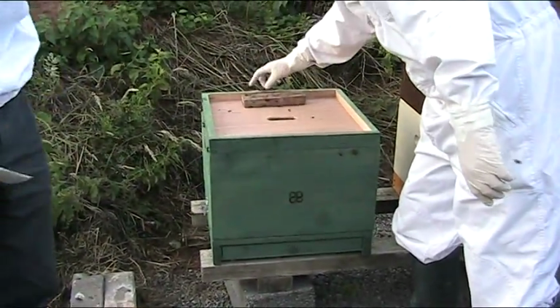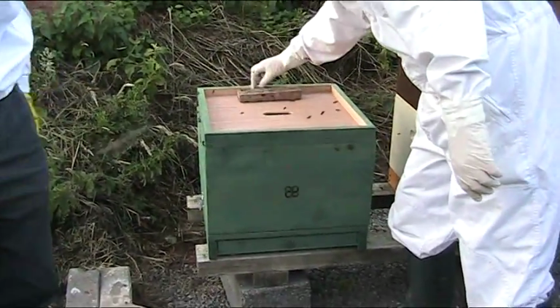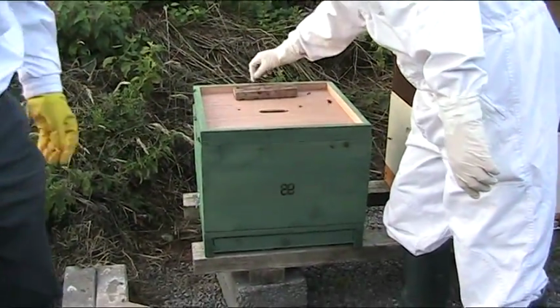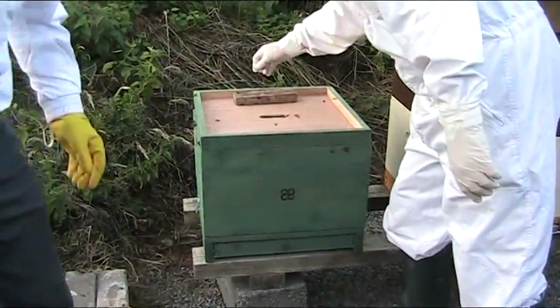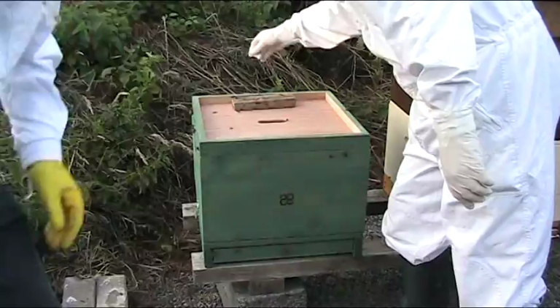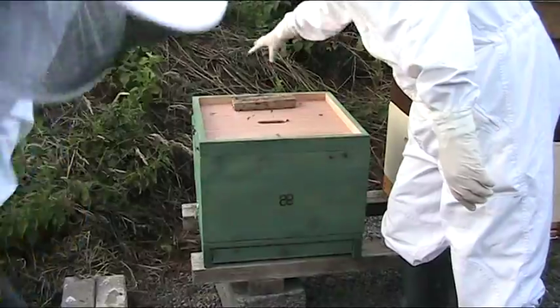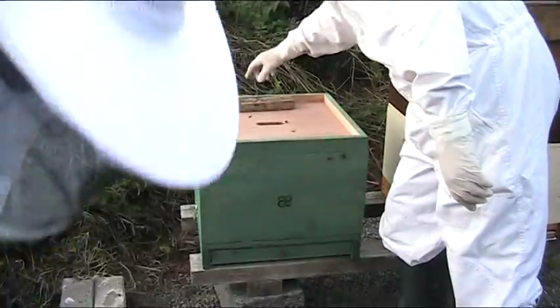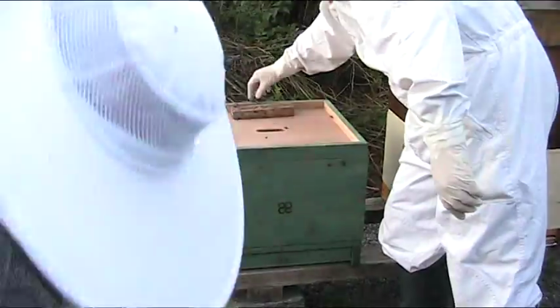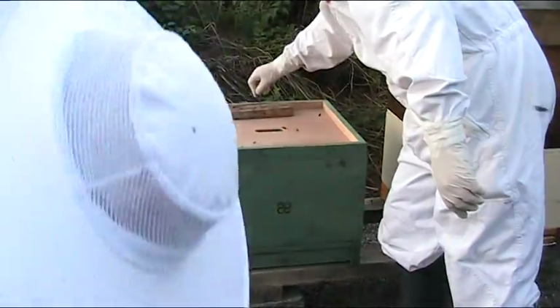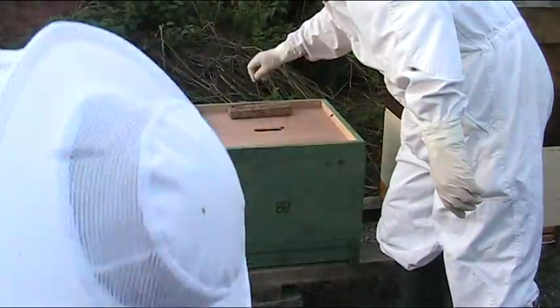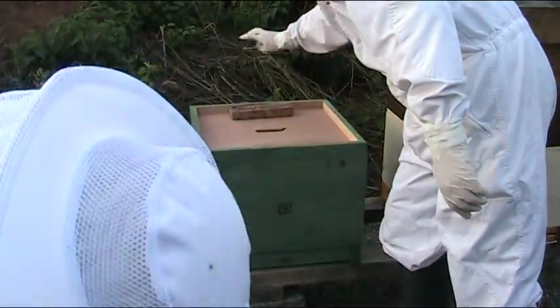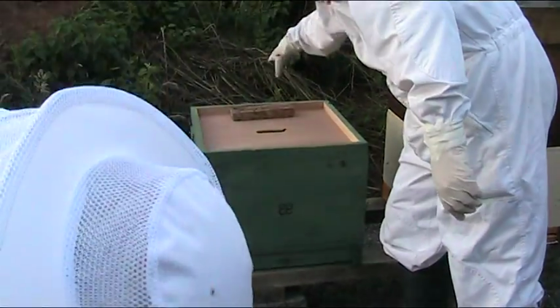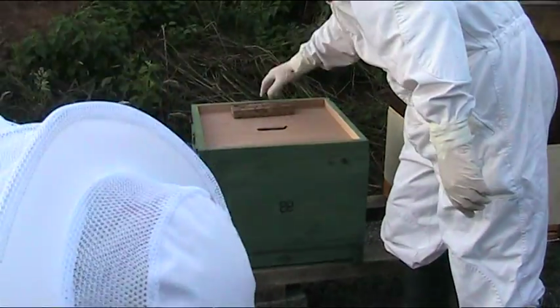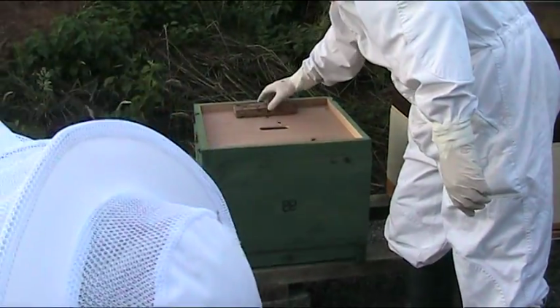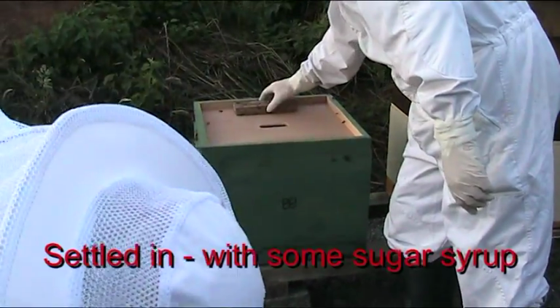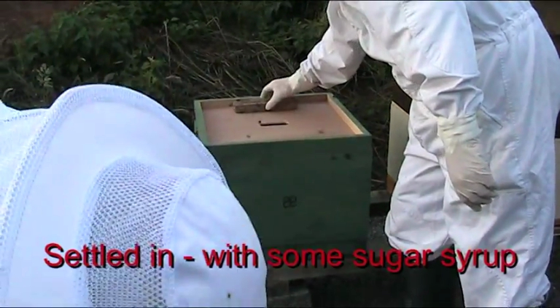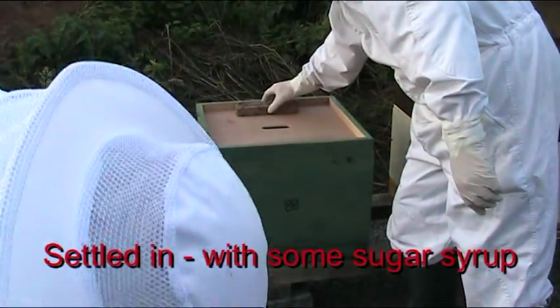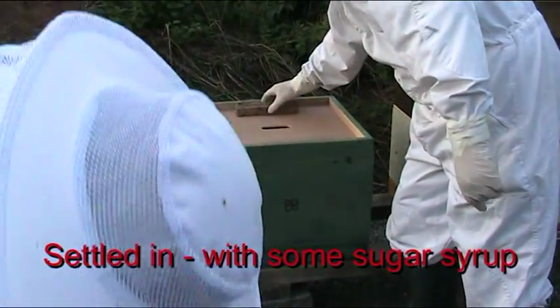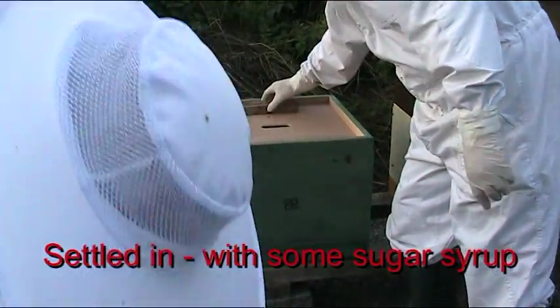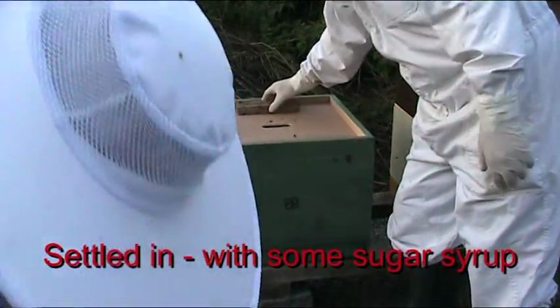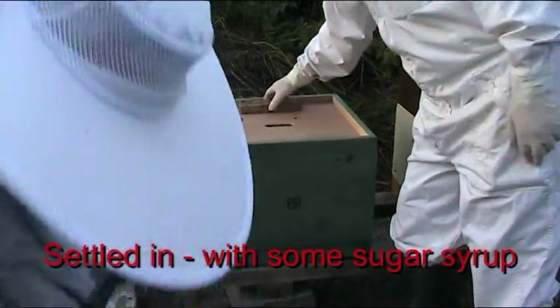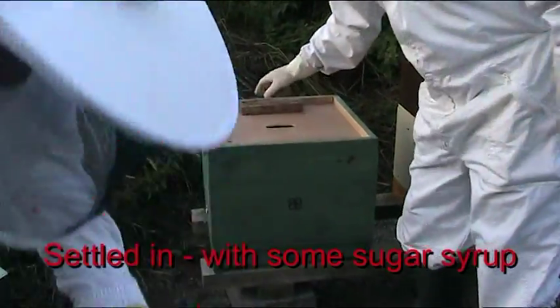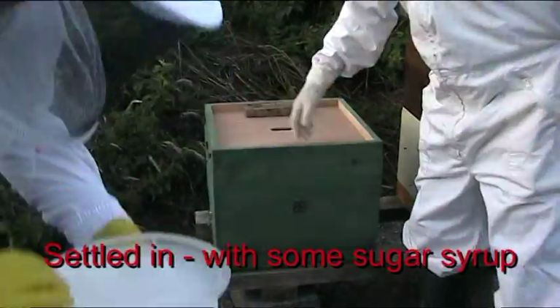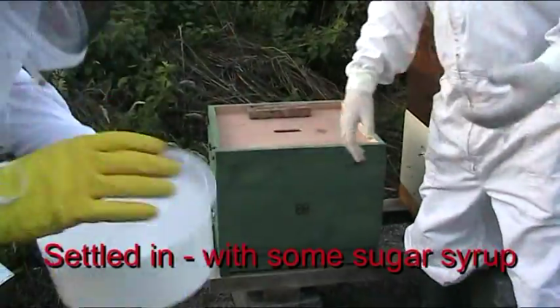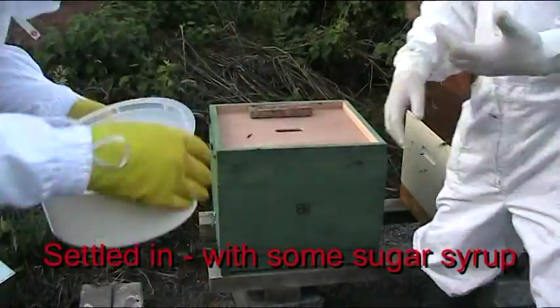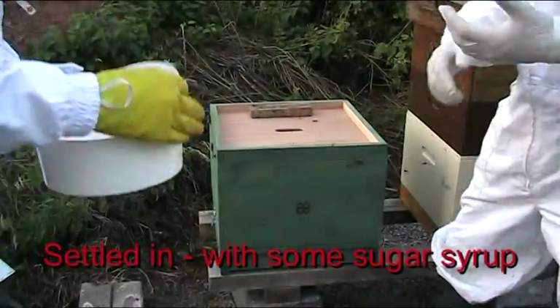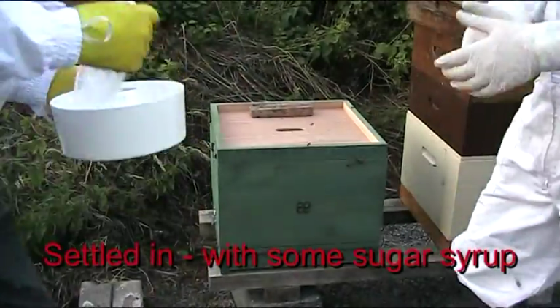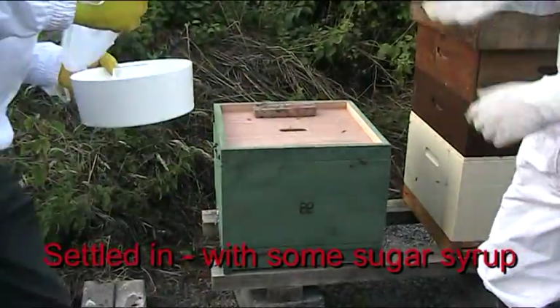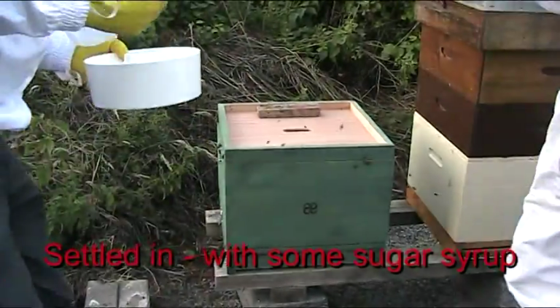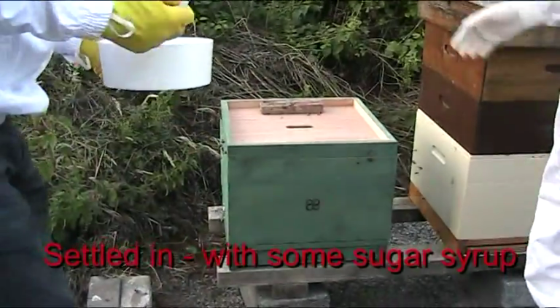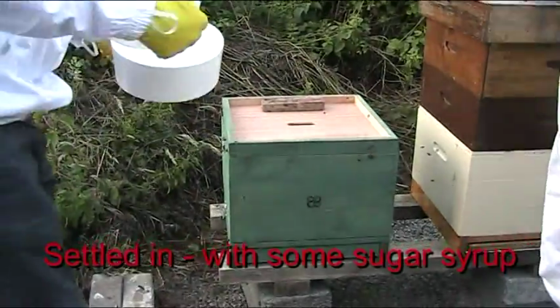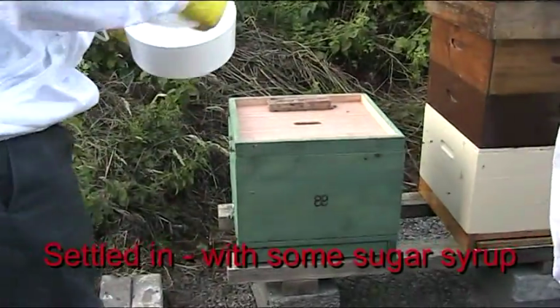Just to encourage them to stay, I'll feed them some sugar syrup.